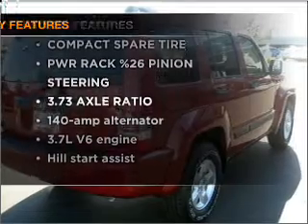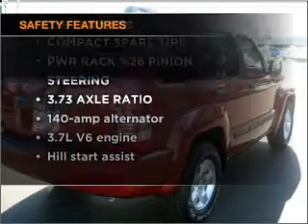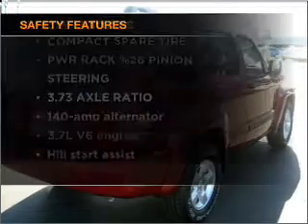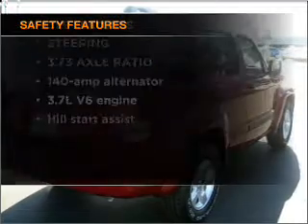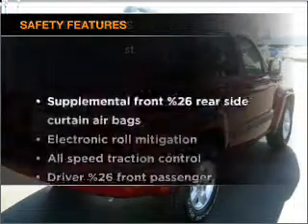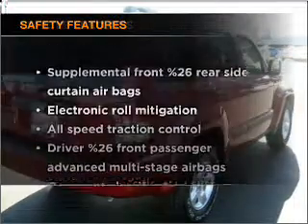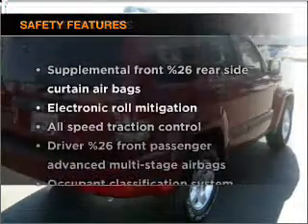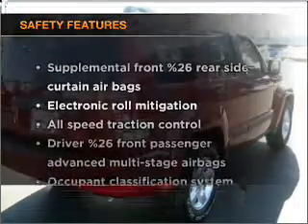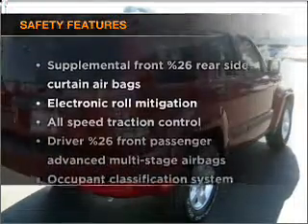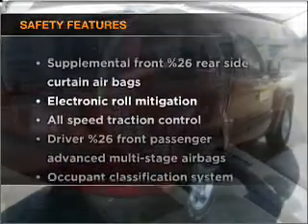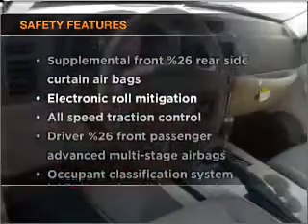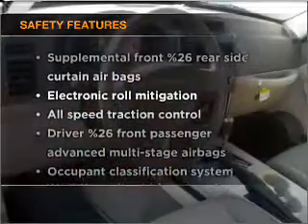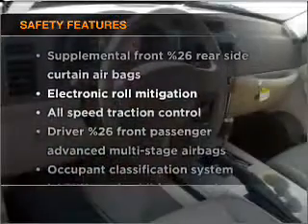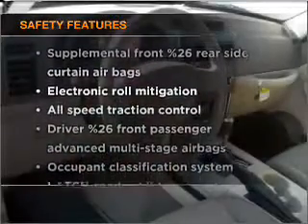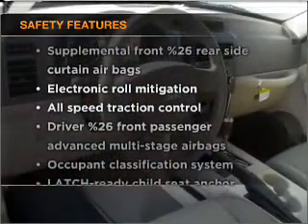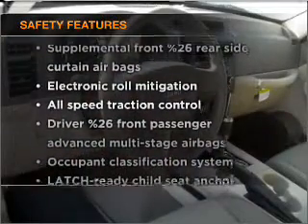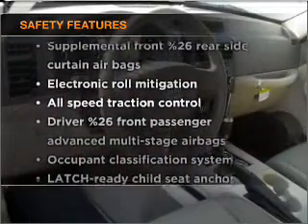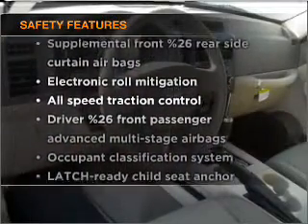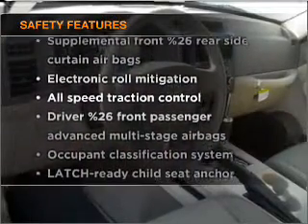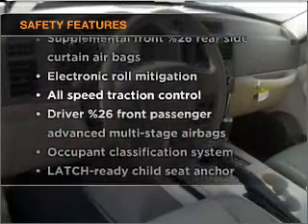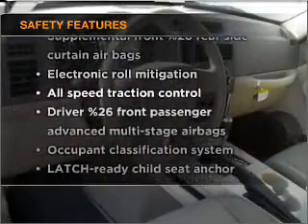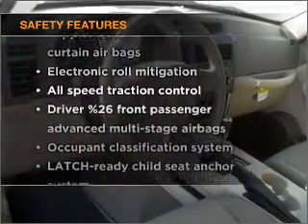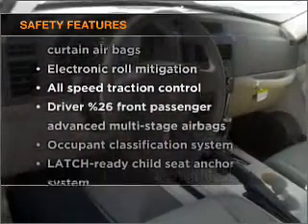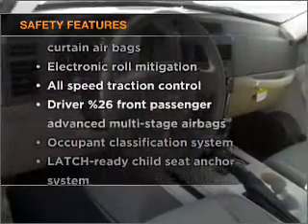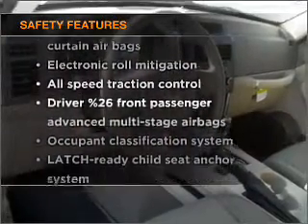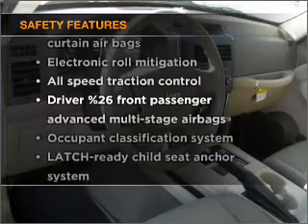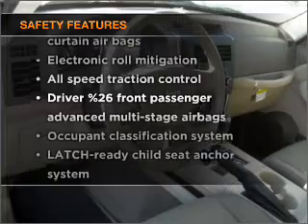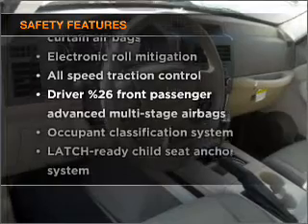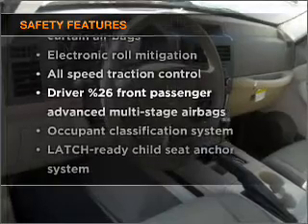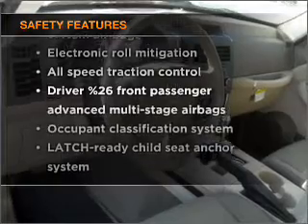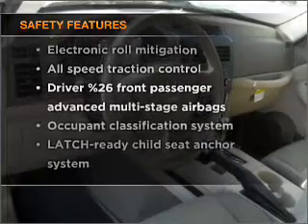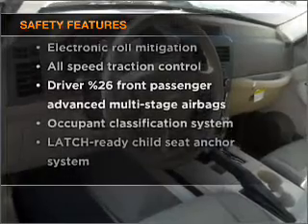Rest assured, safety elements are included to provide you with a secure ride. Call today to schedule a test drive.